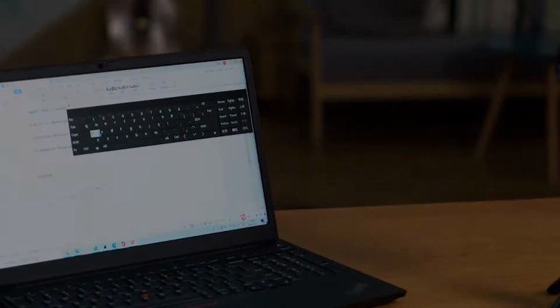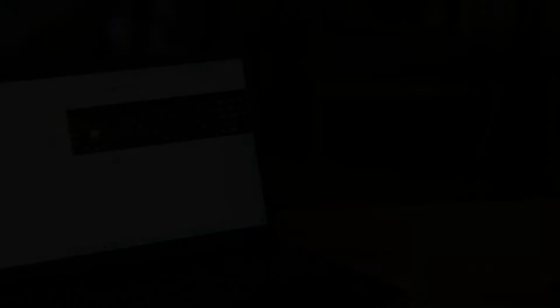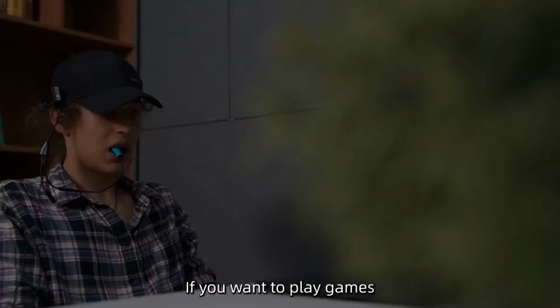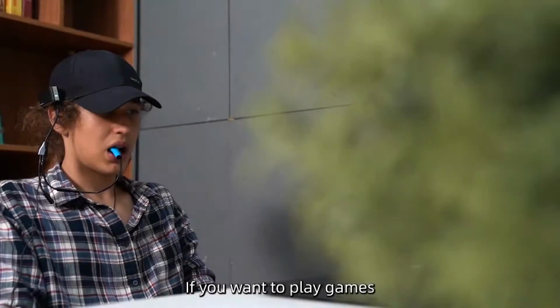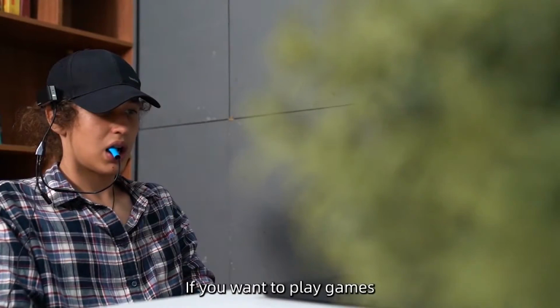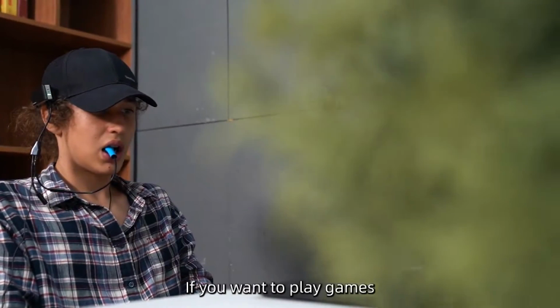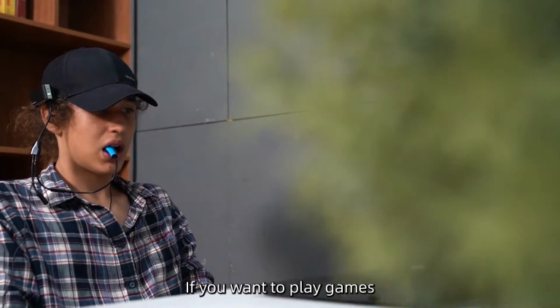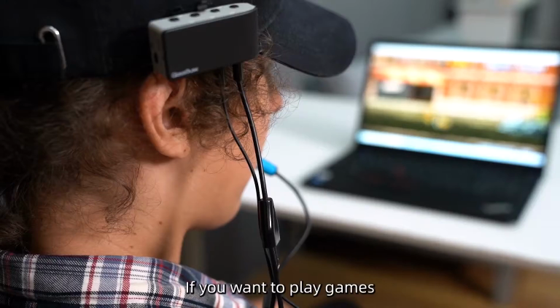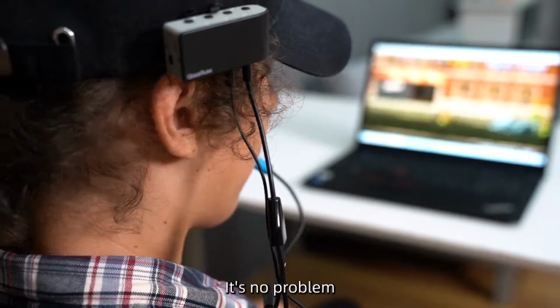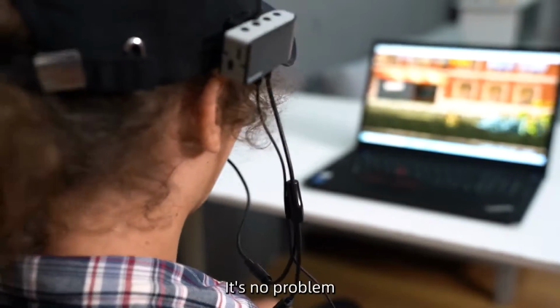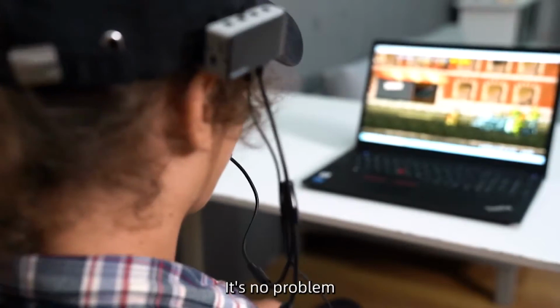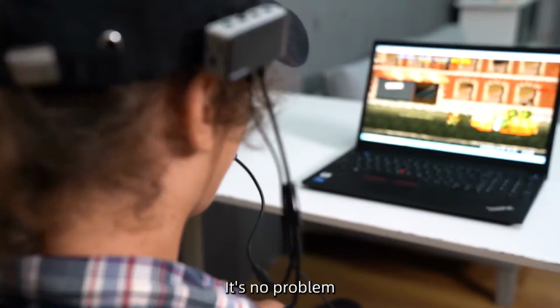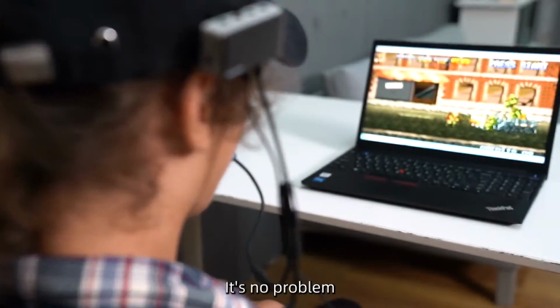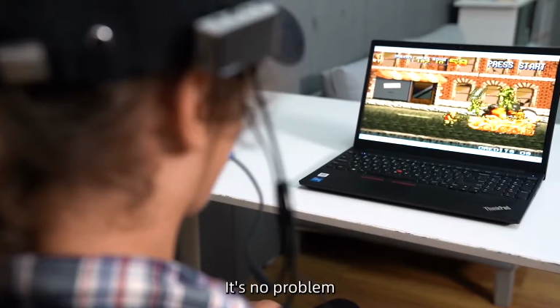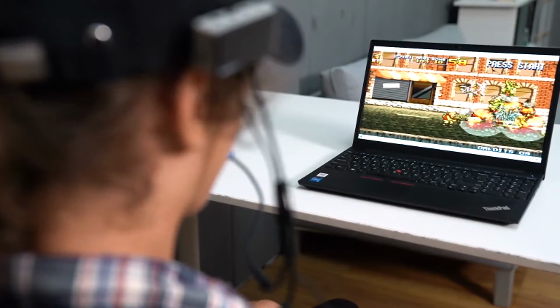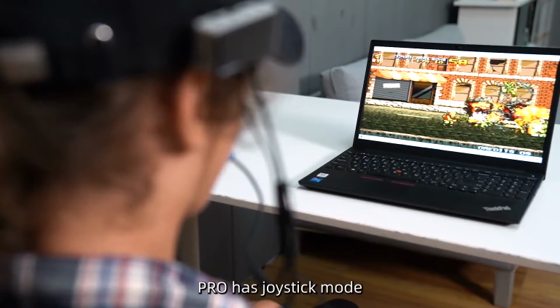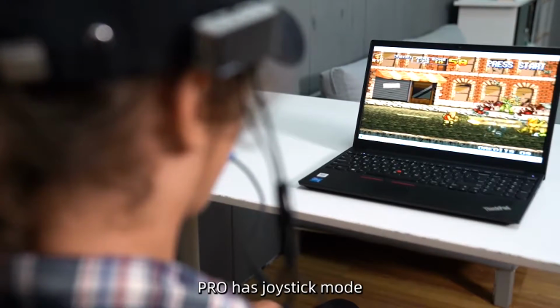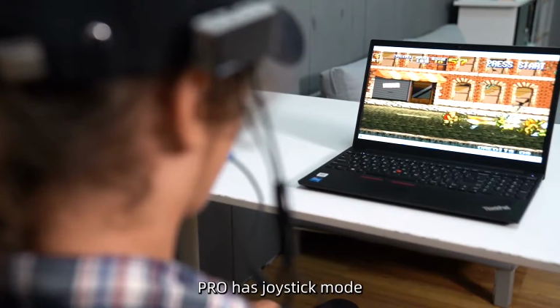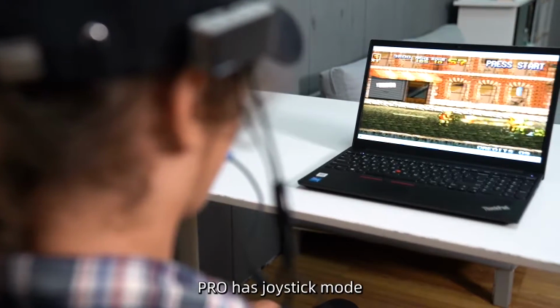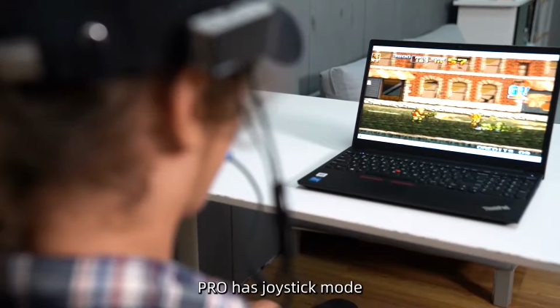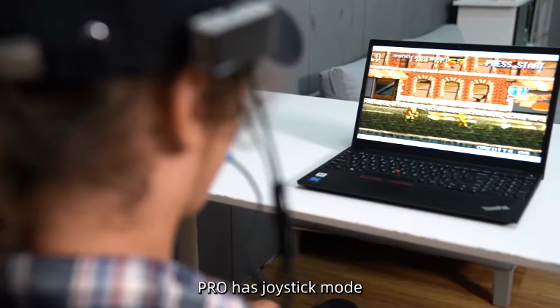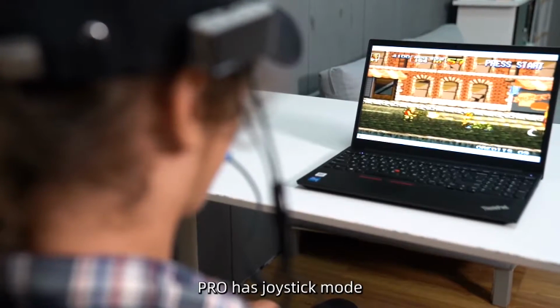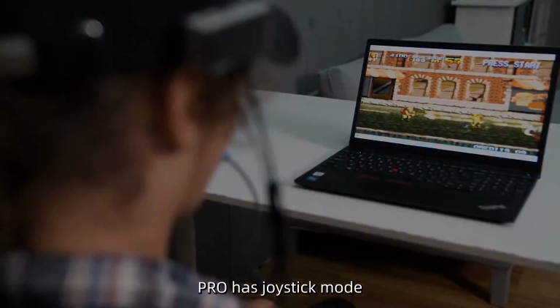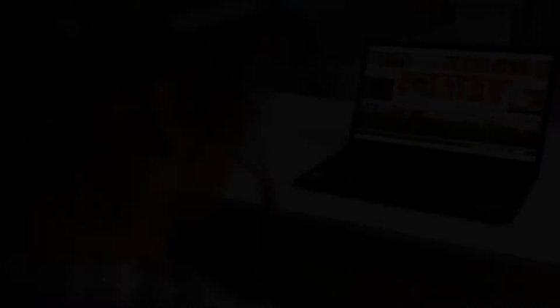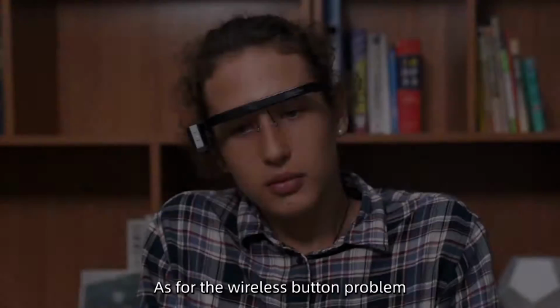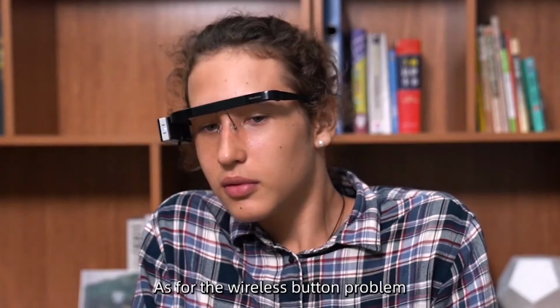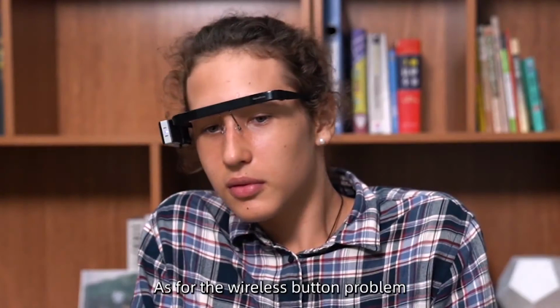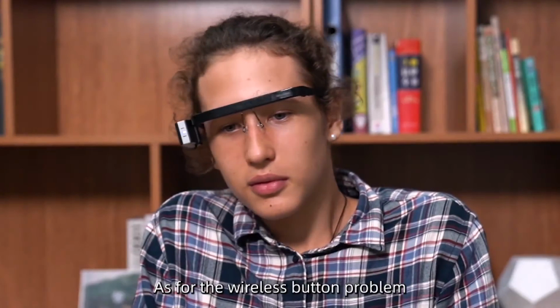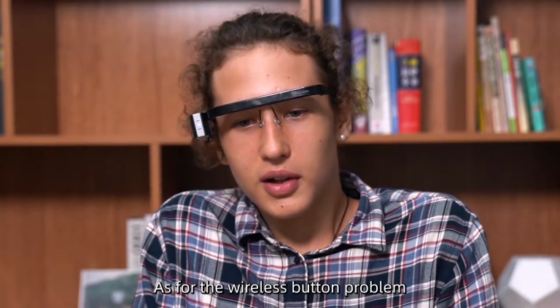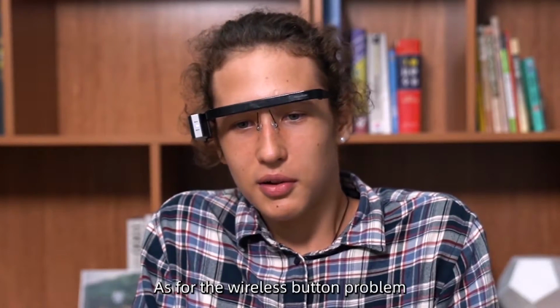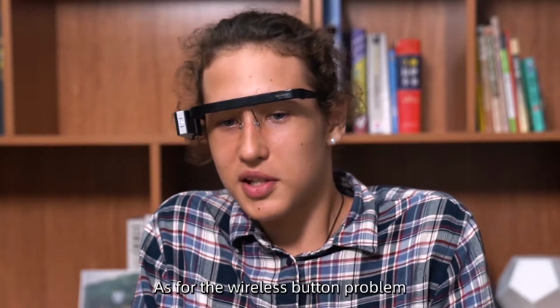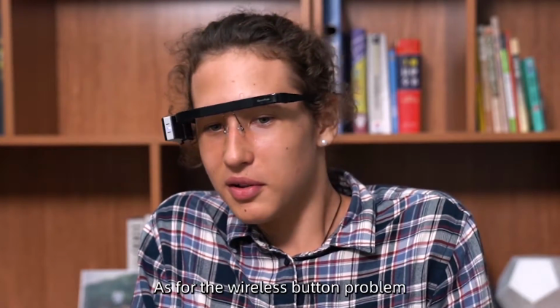If you want to play games, it's no problem. Pro has joystick mode. As for the wireless button problem, we also considered it for the users.